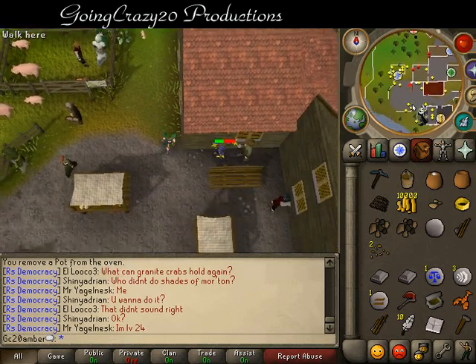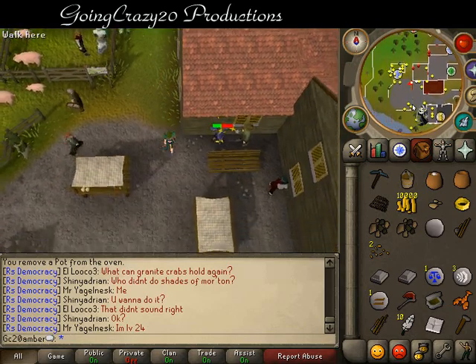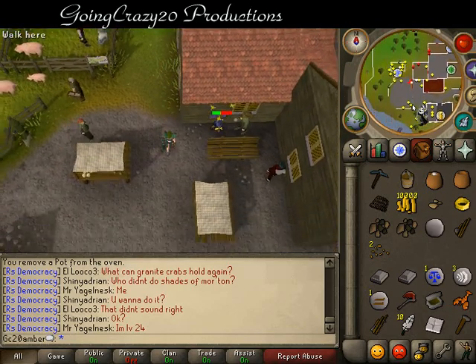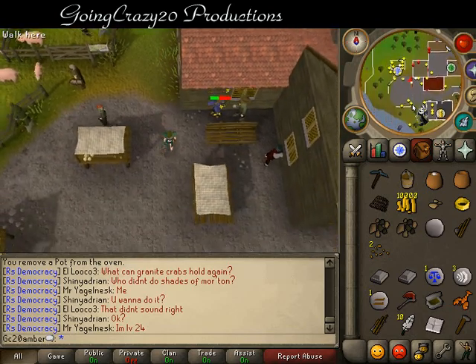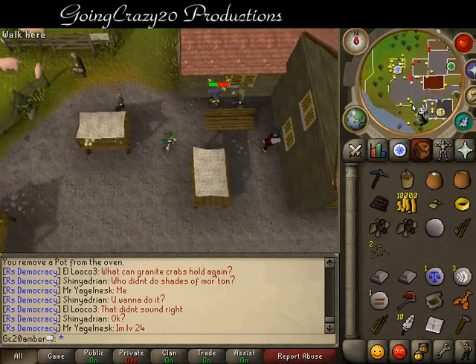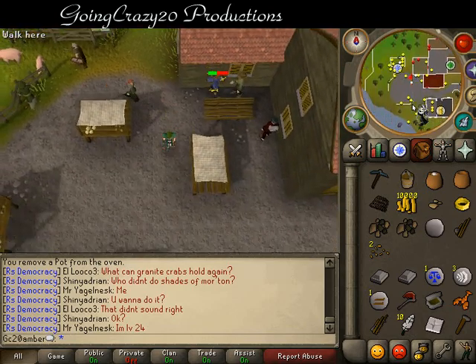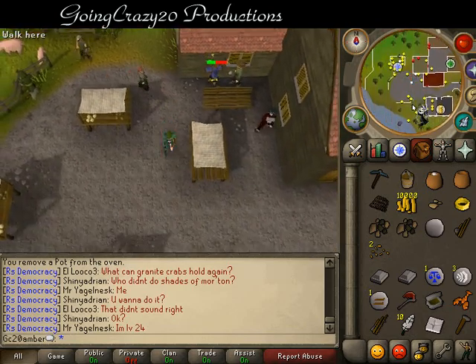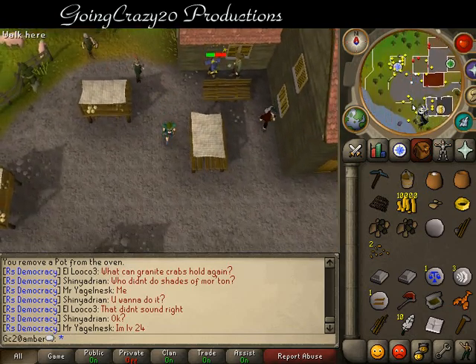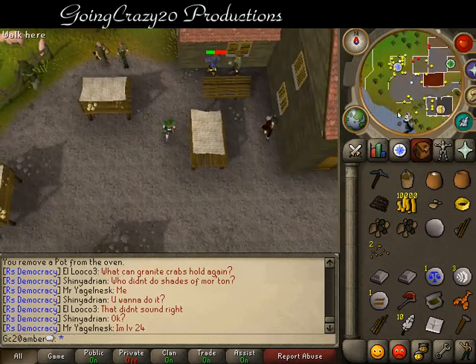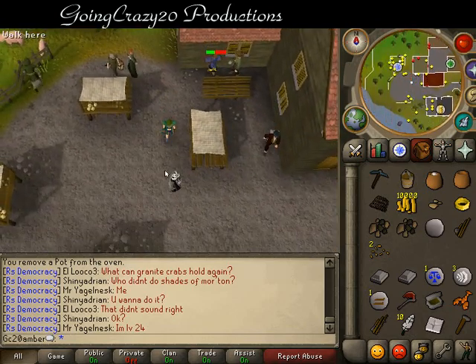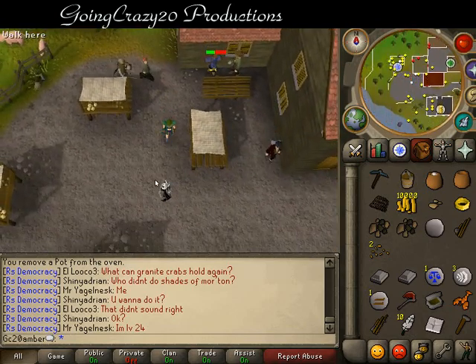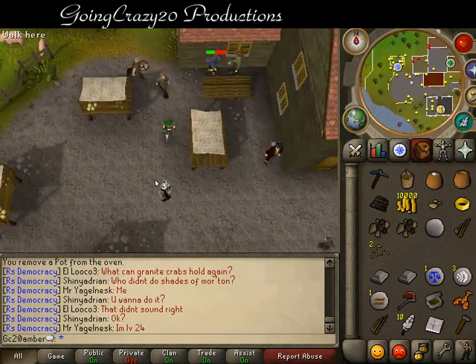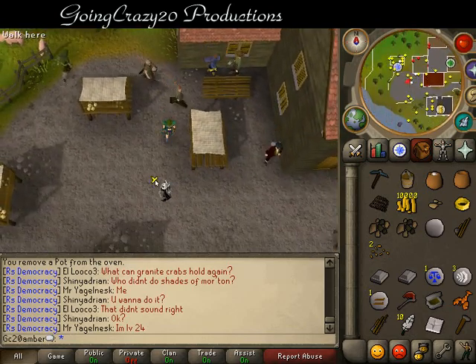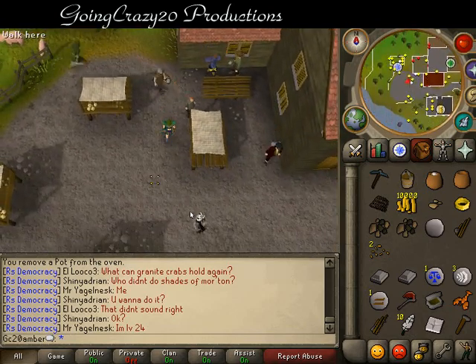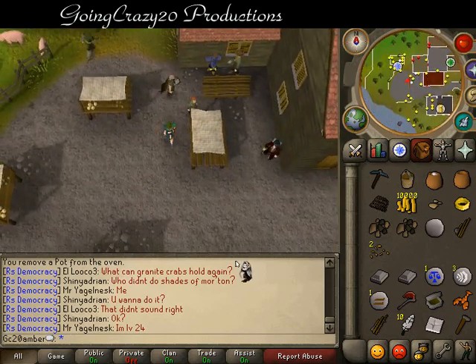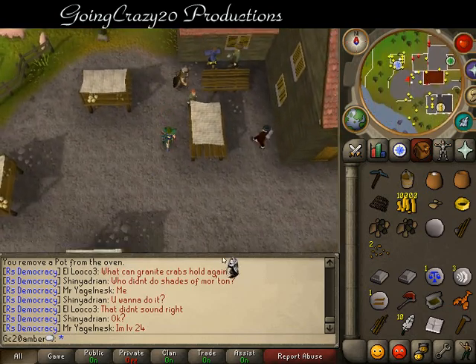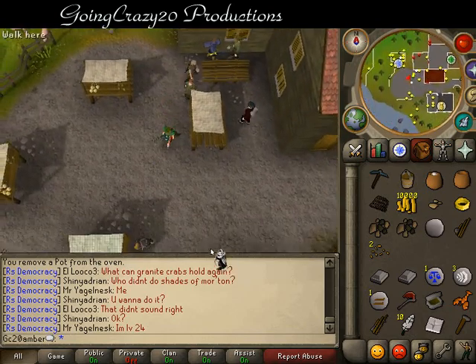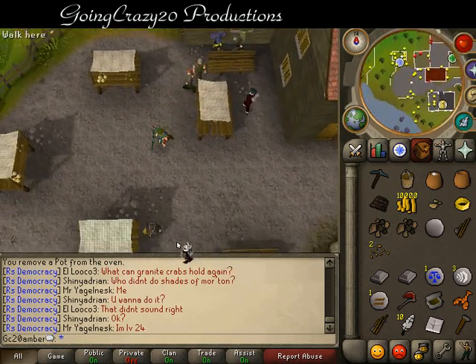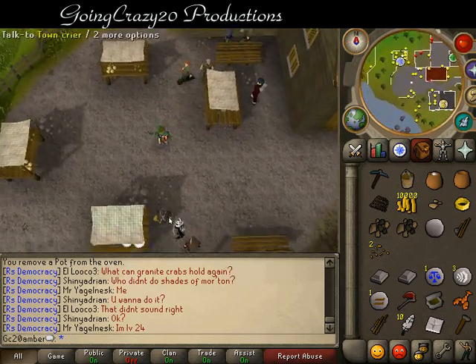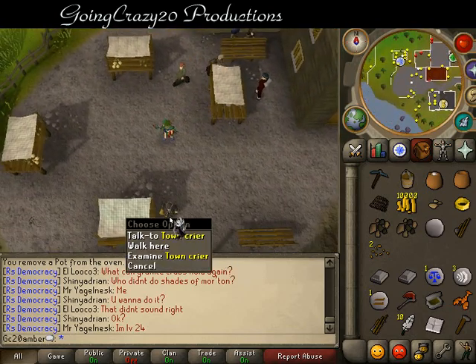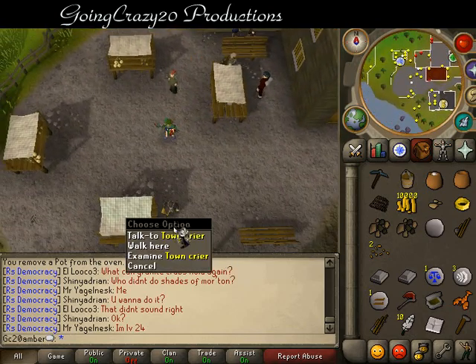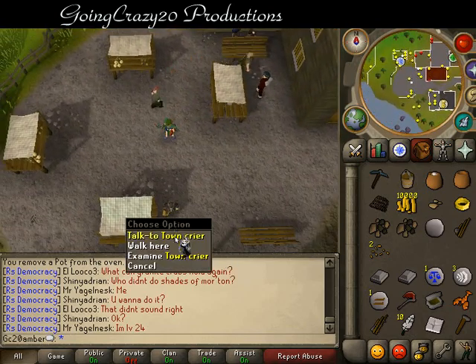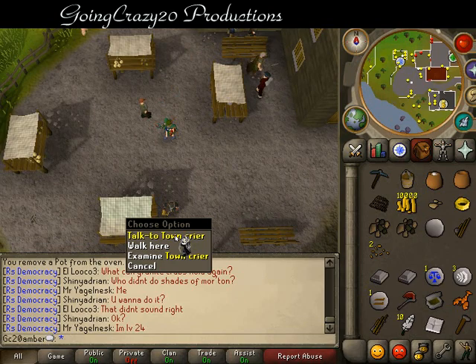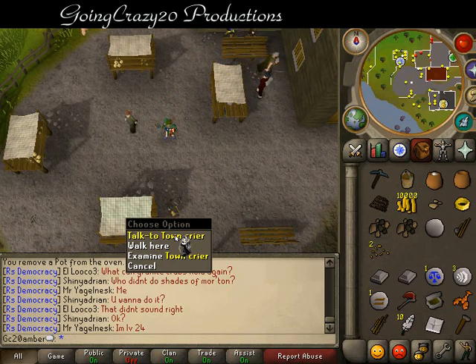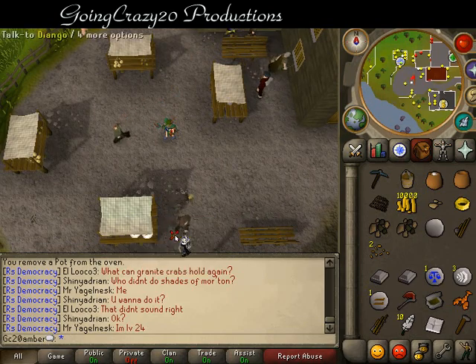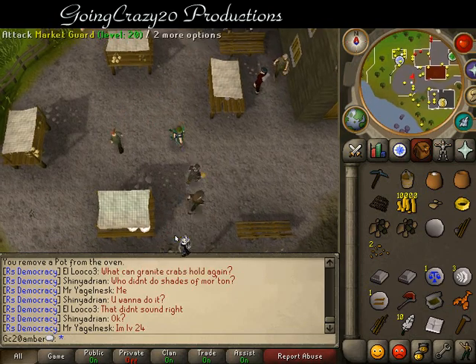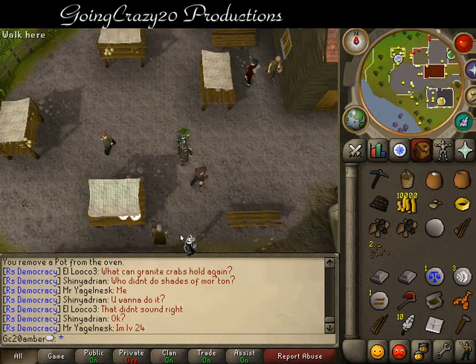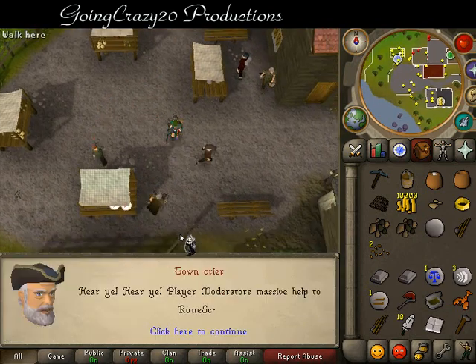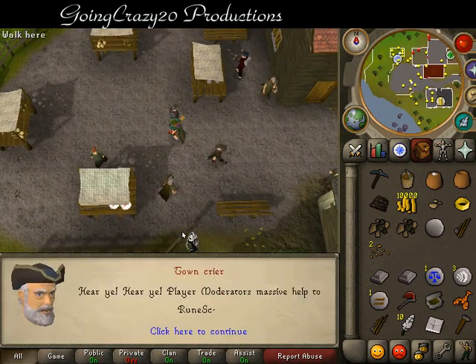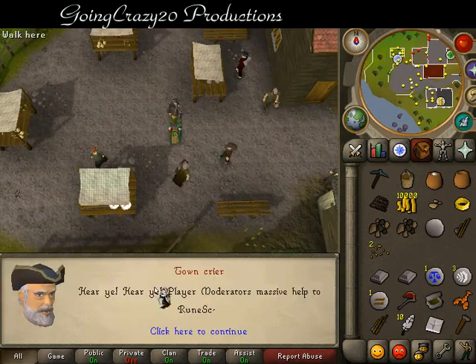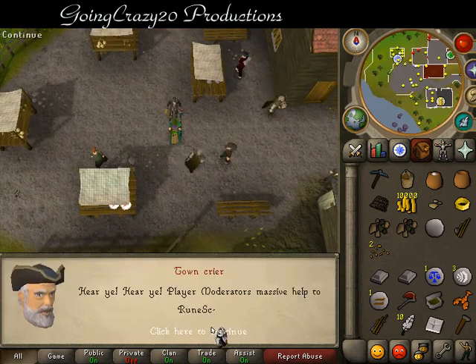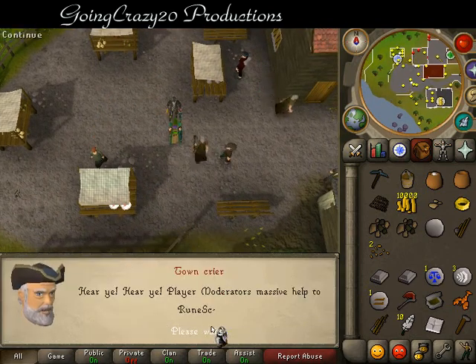Next, we need to go talk to the town crier about the rules of conduct.